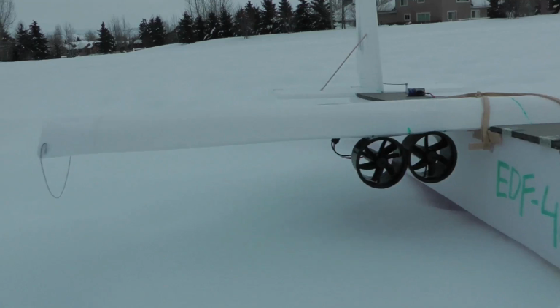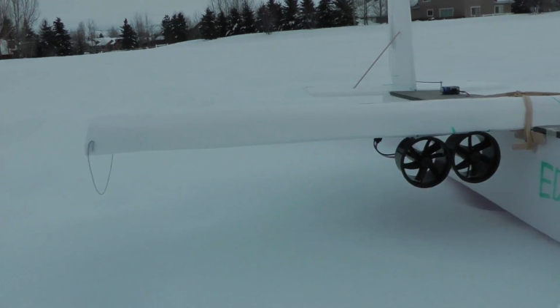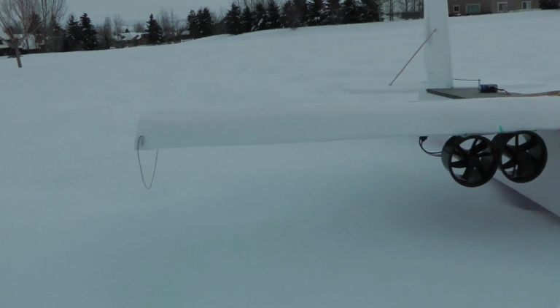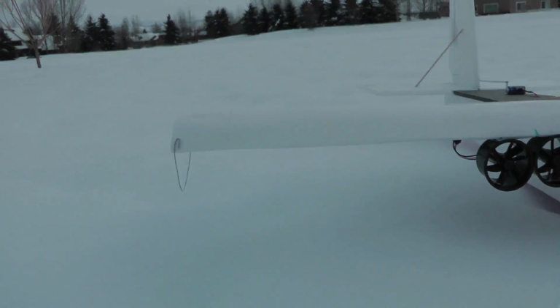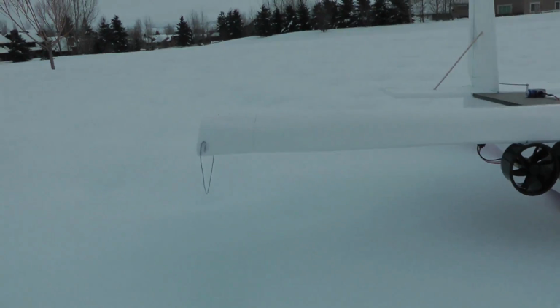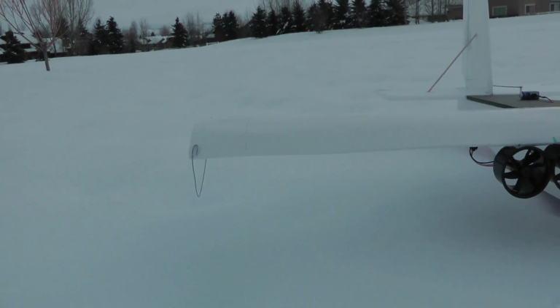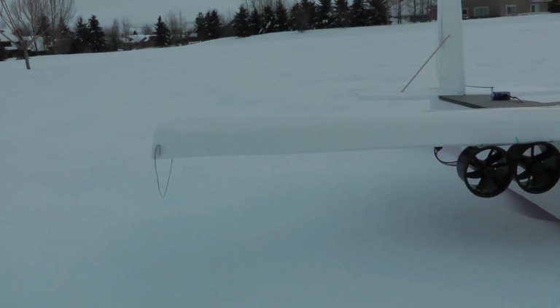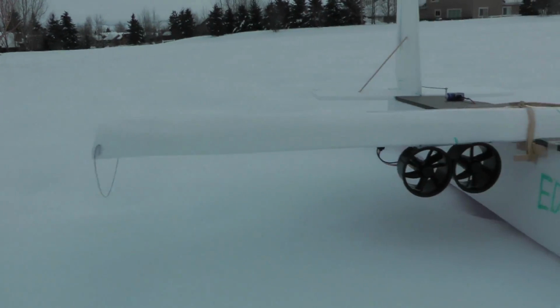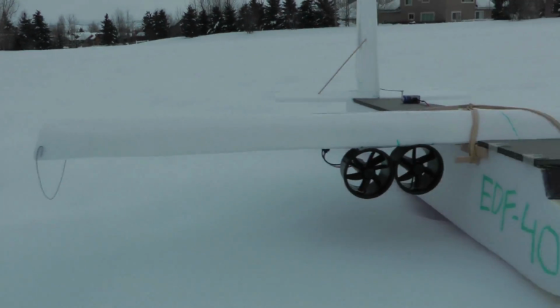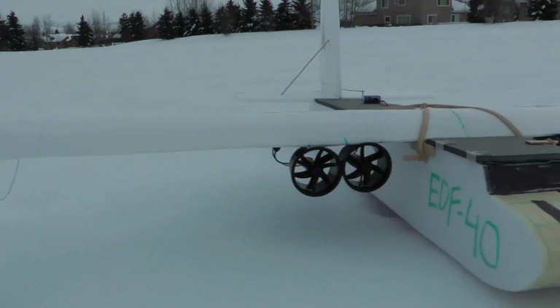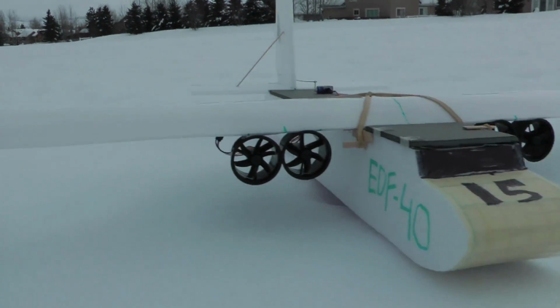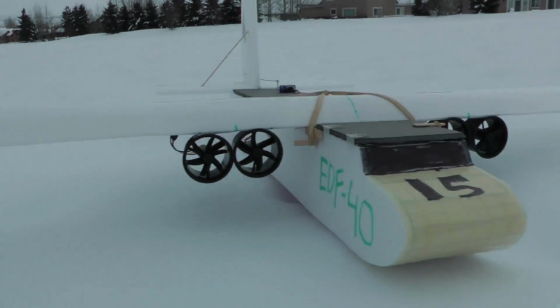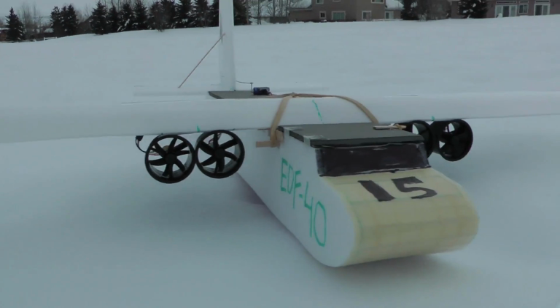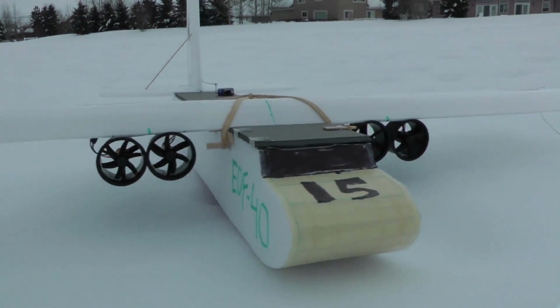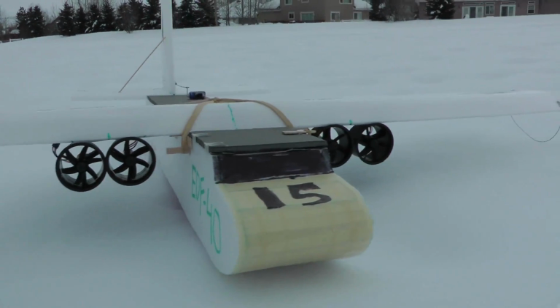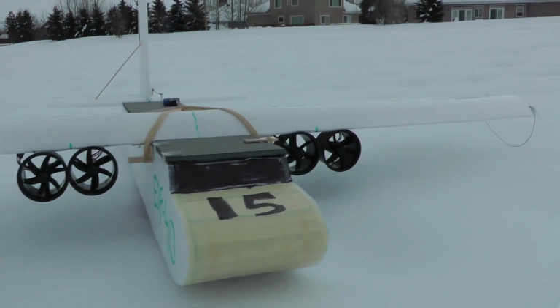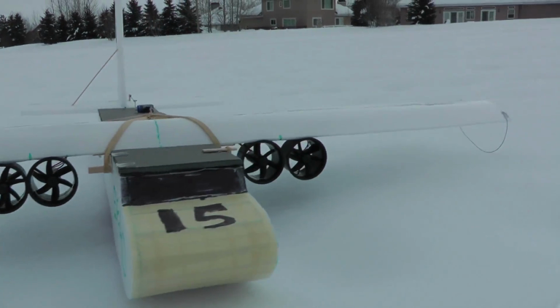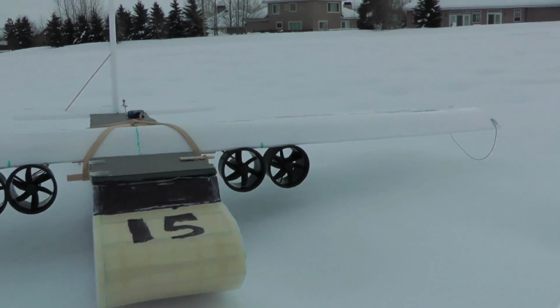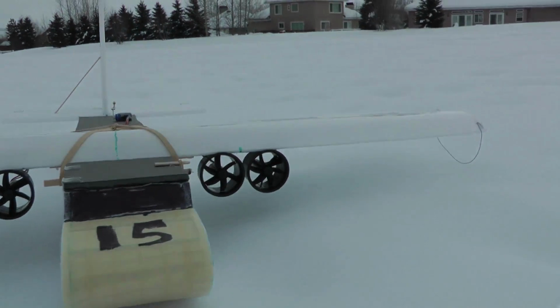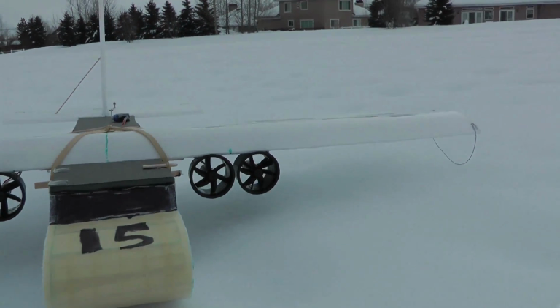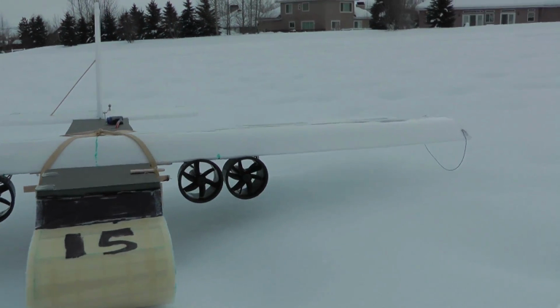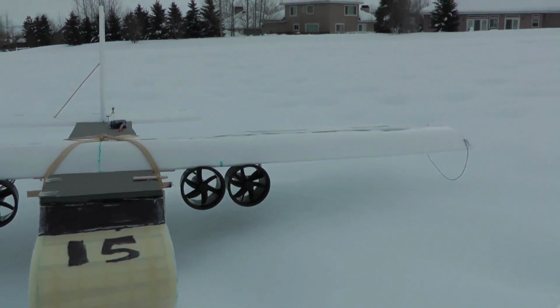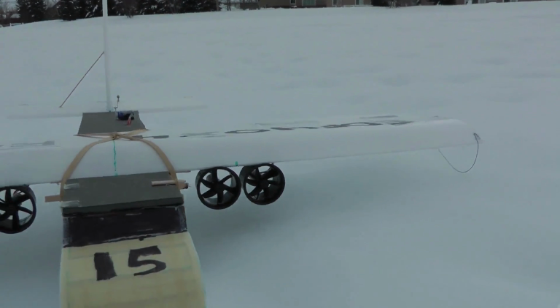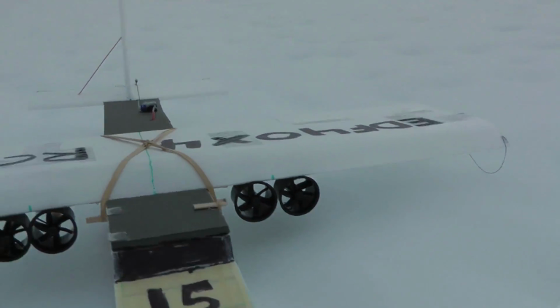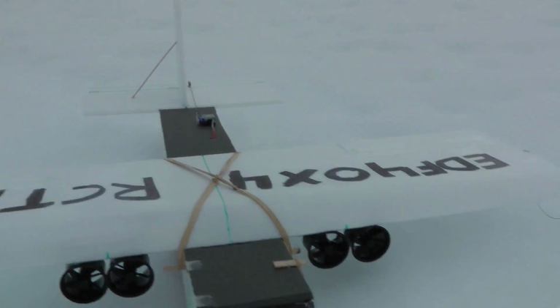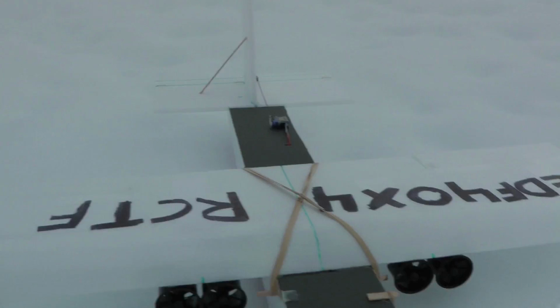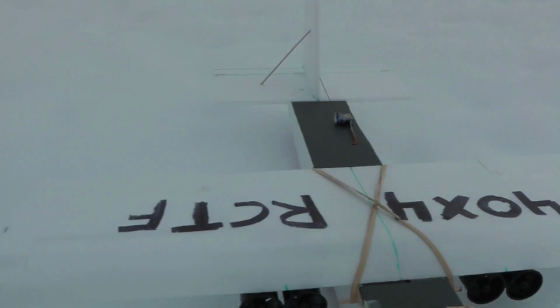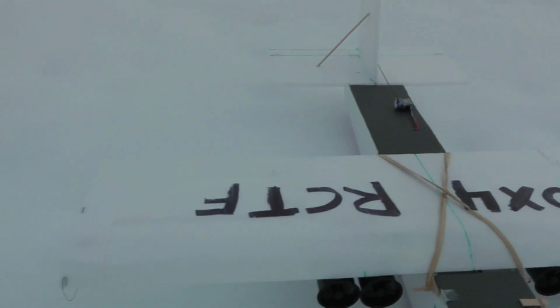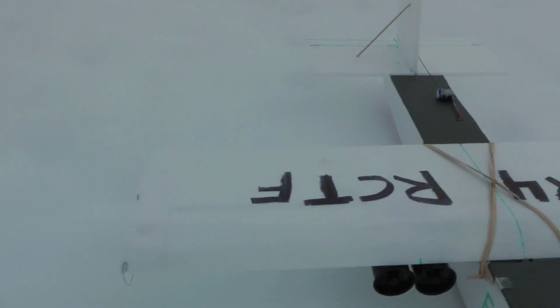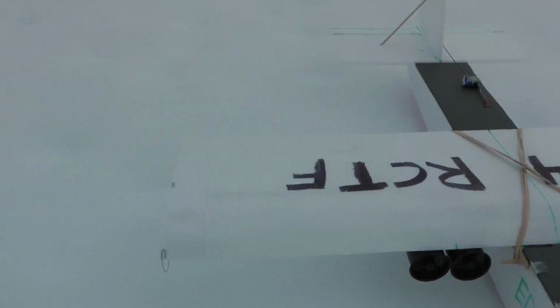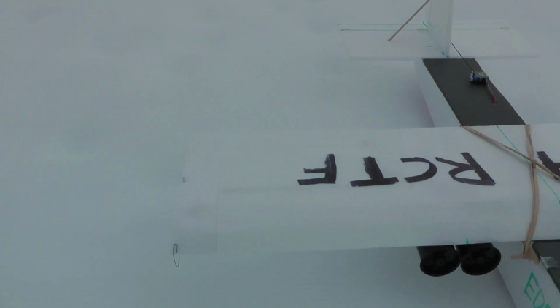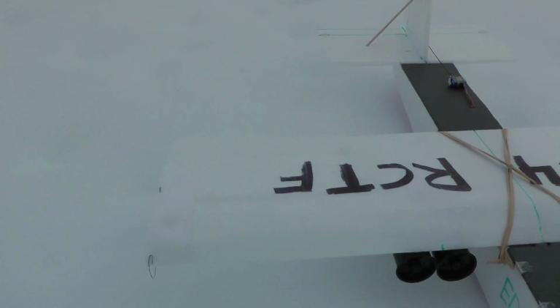So I took the motors off the wingtips and put them right there as you can see, and I've got ailerons on it now.